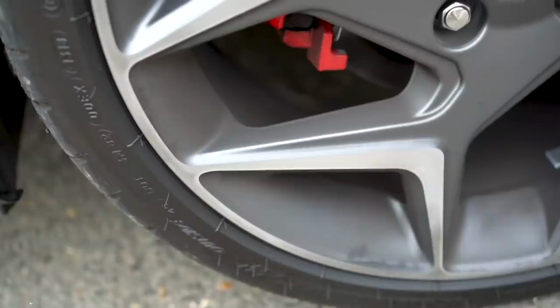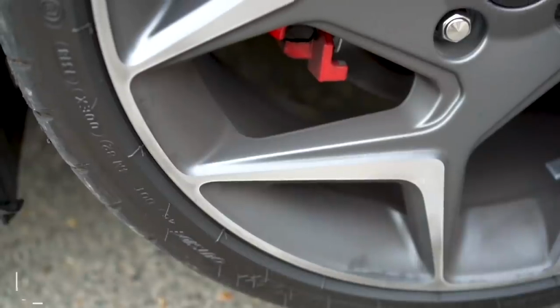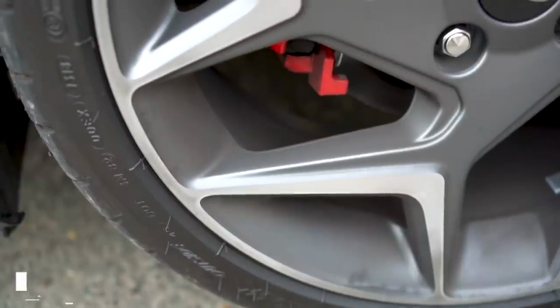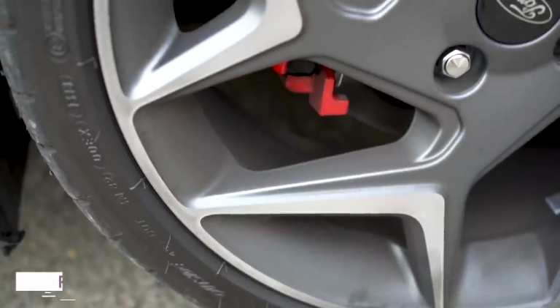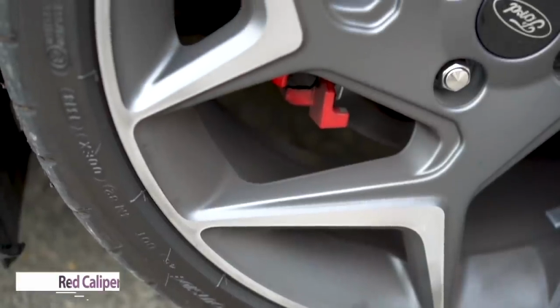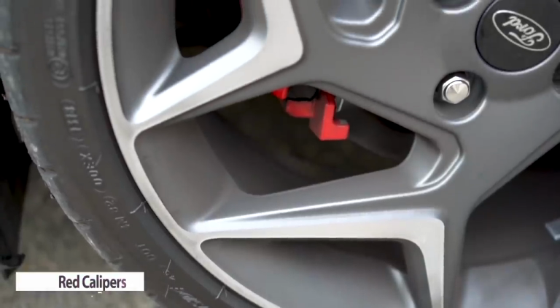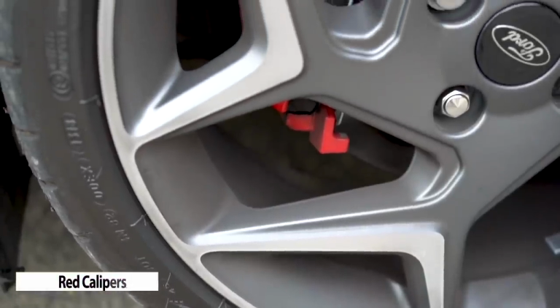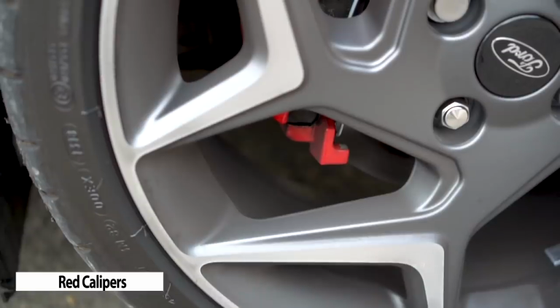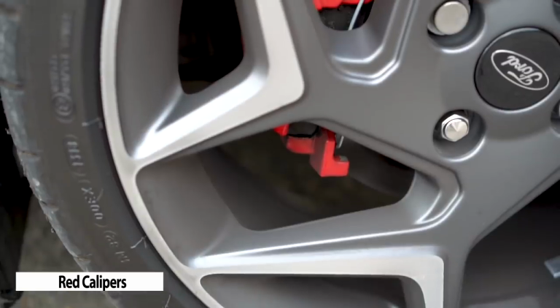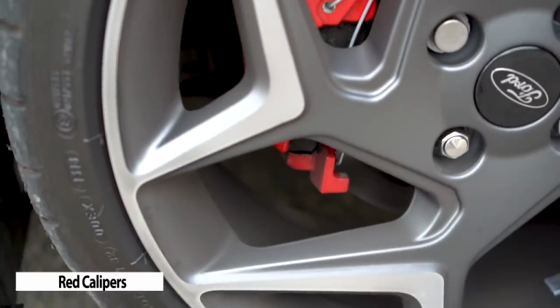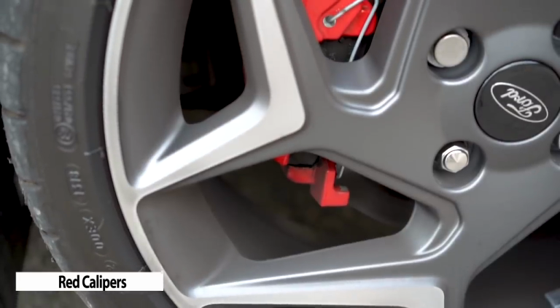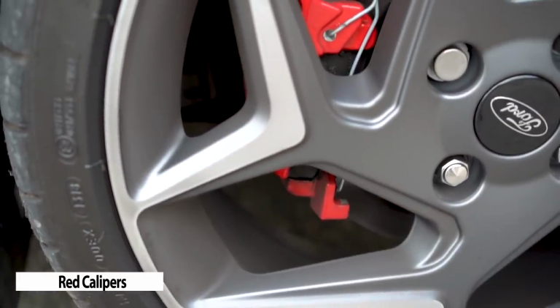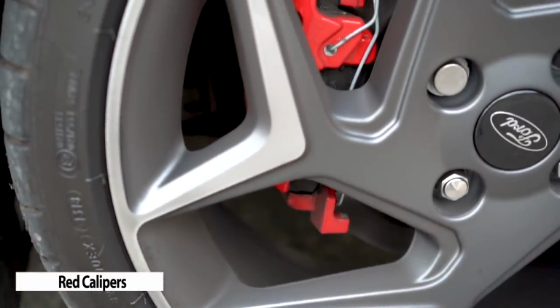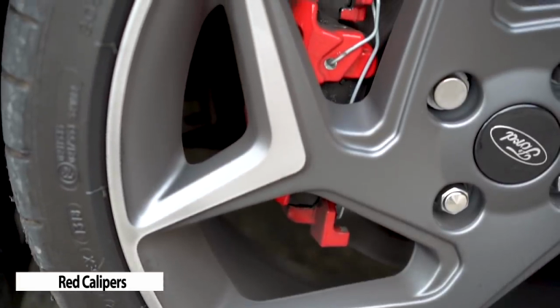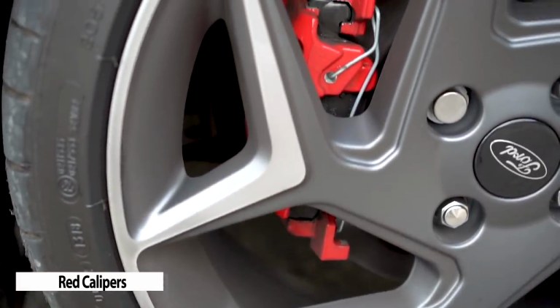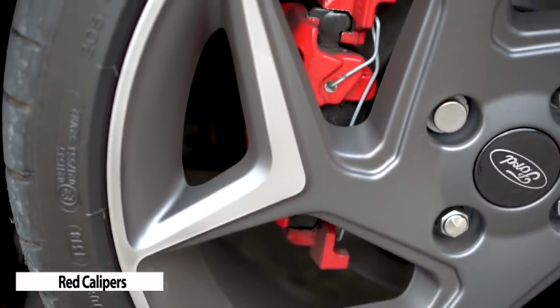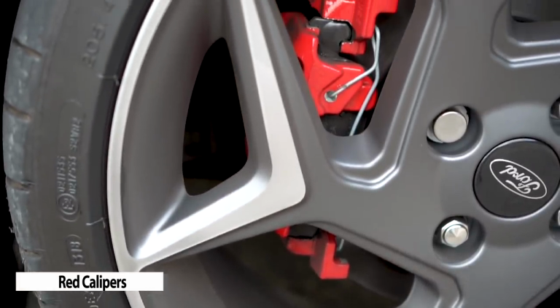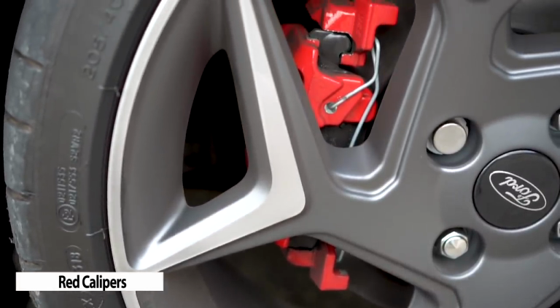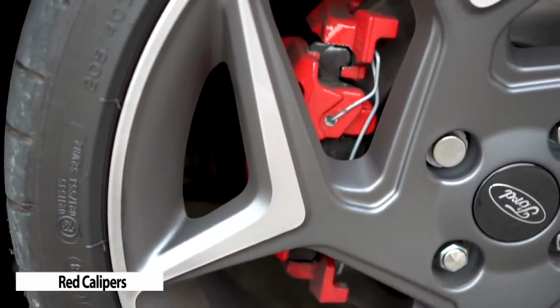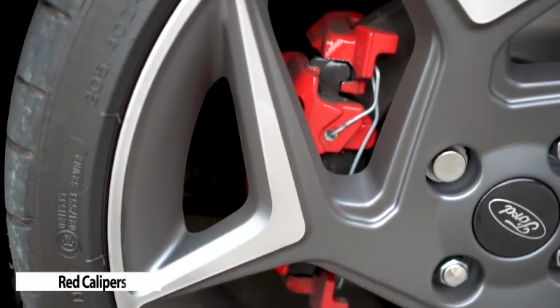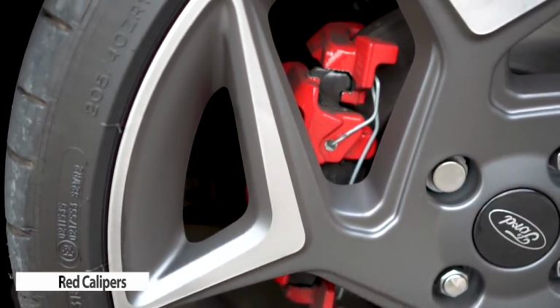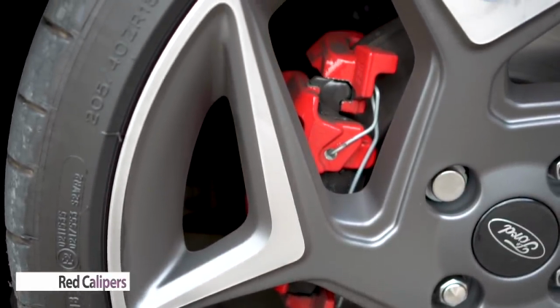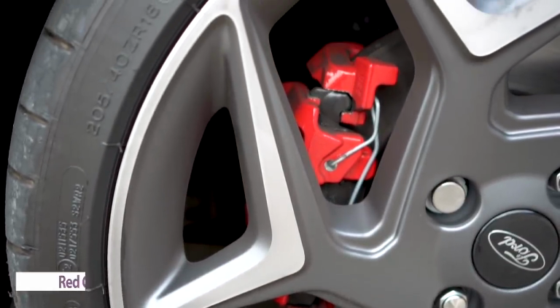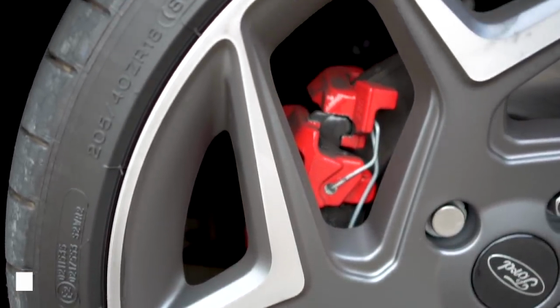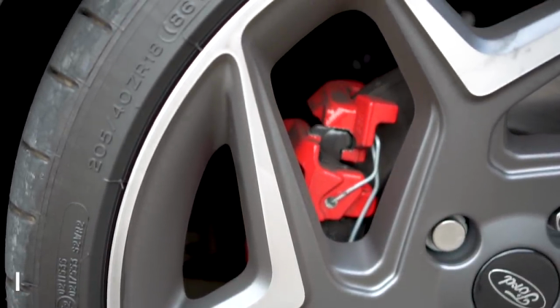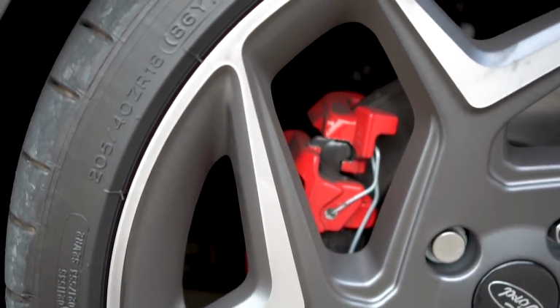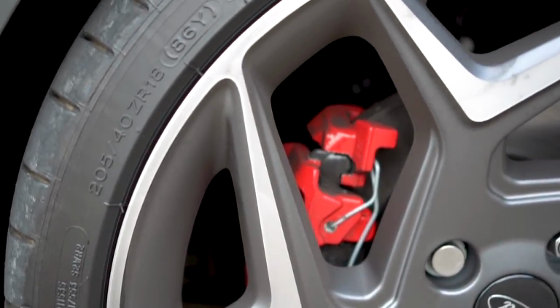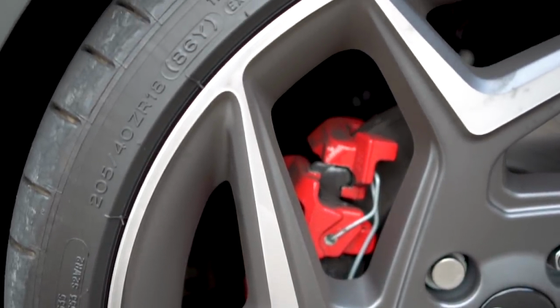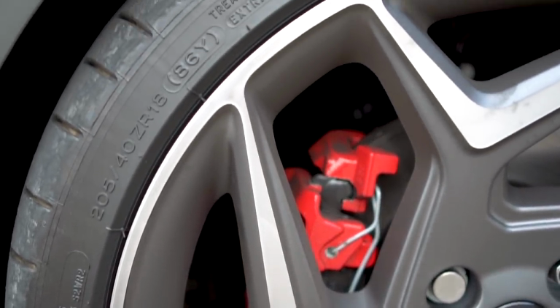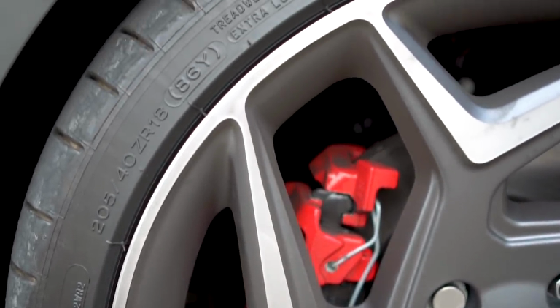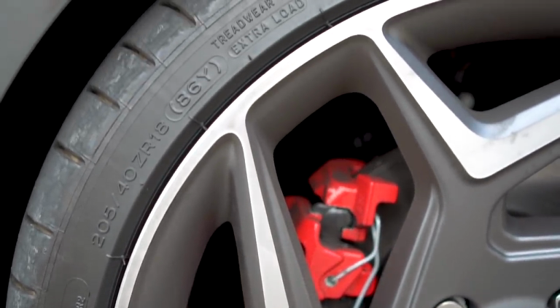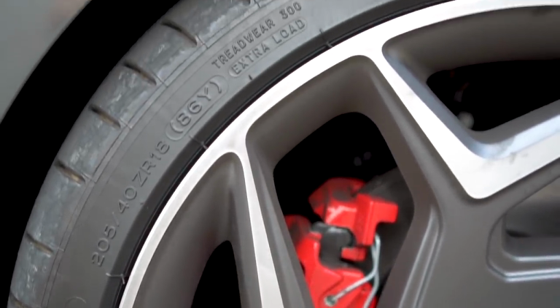If you opt for an ST3 you'll get the larger wheels and the red brake calipers. This is what they look like but performance is no different.